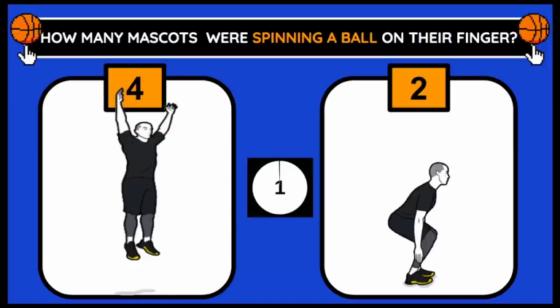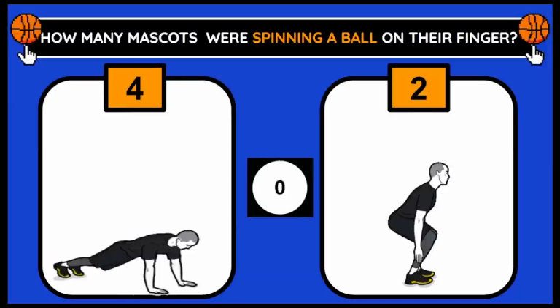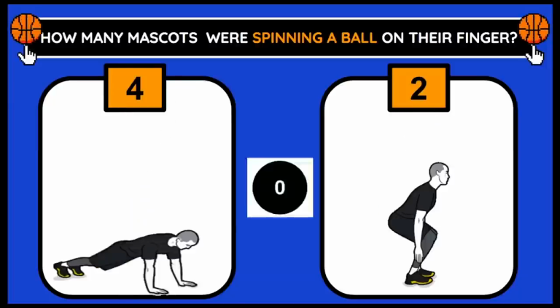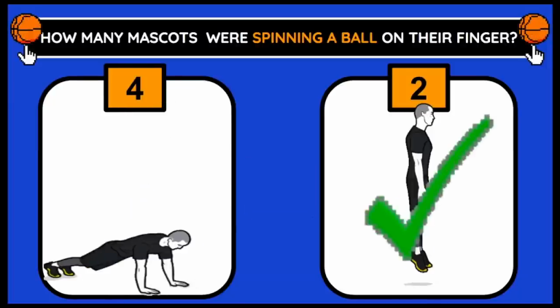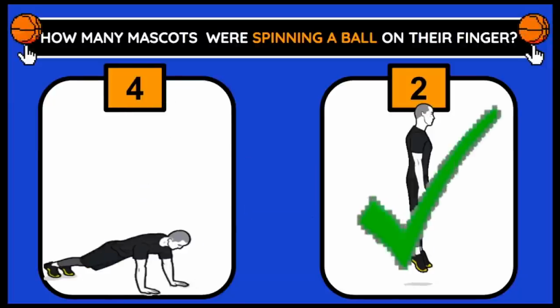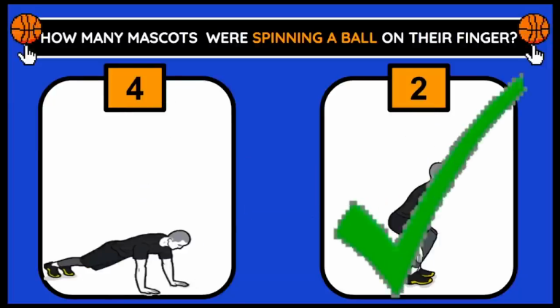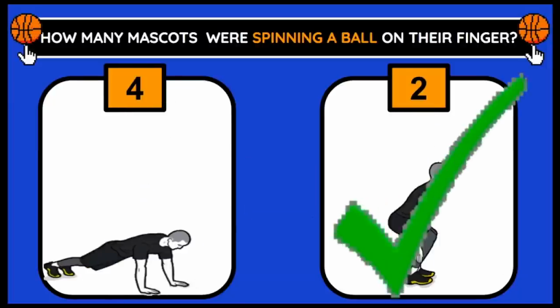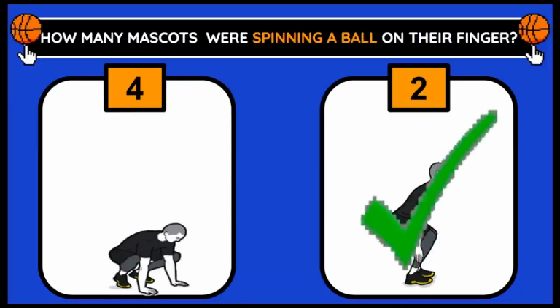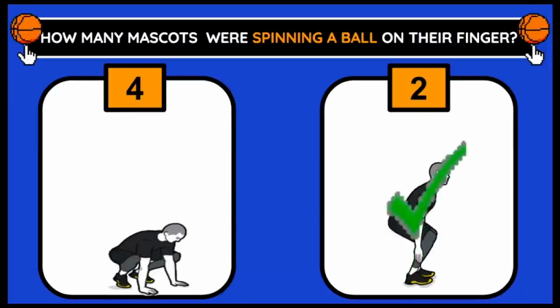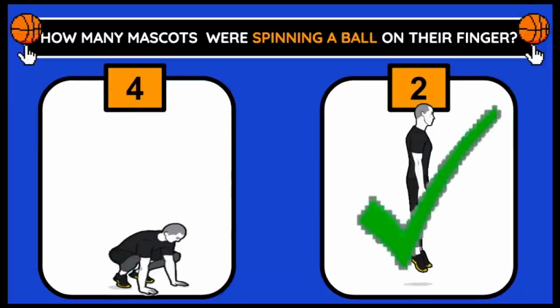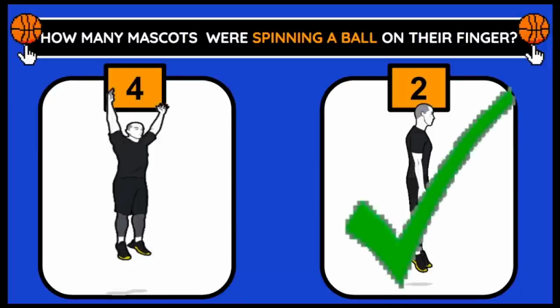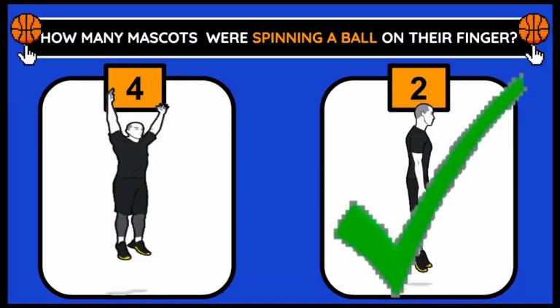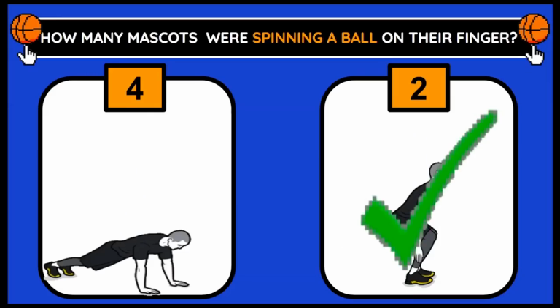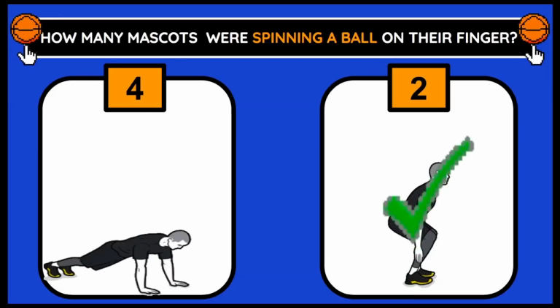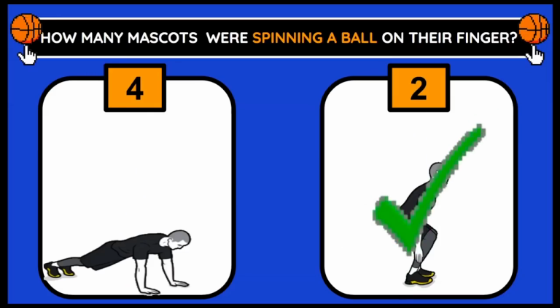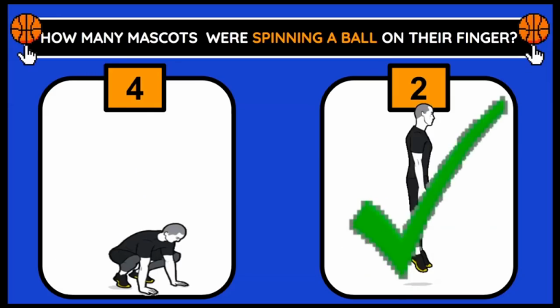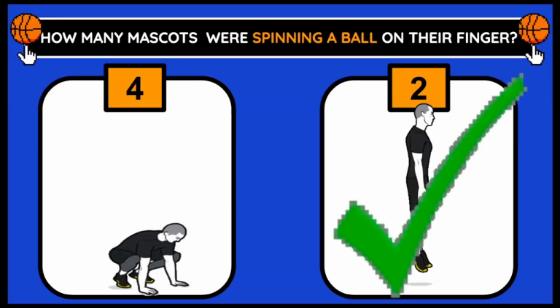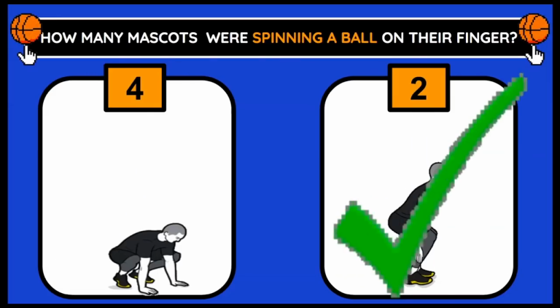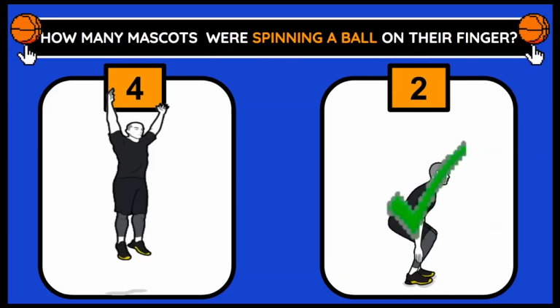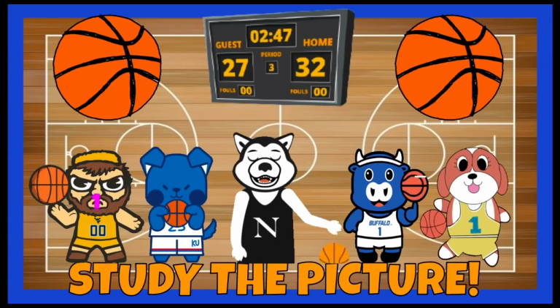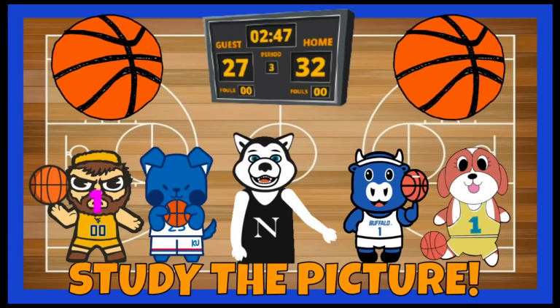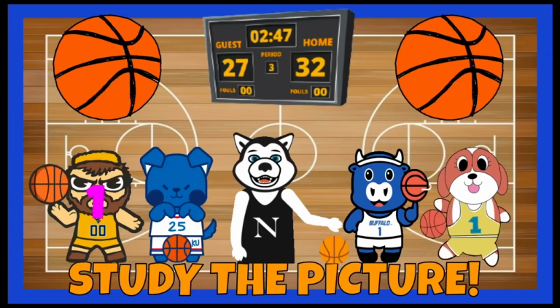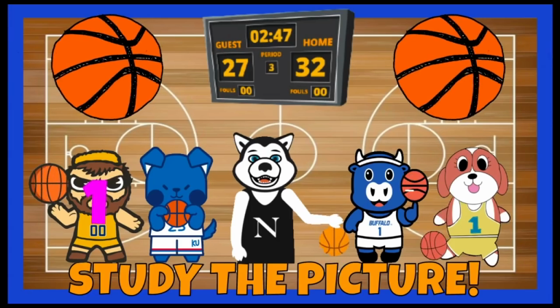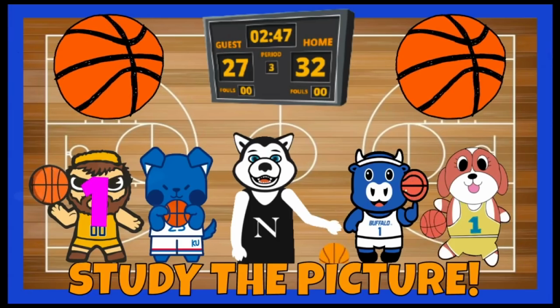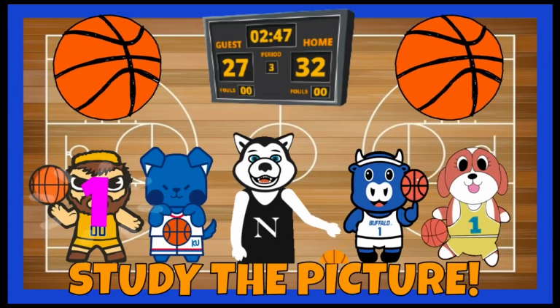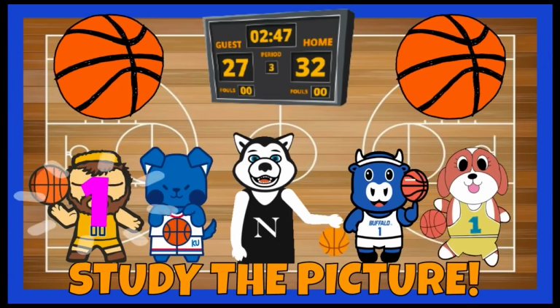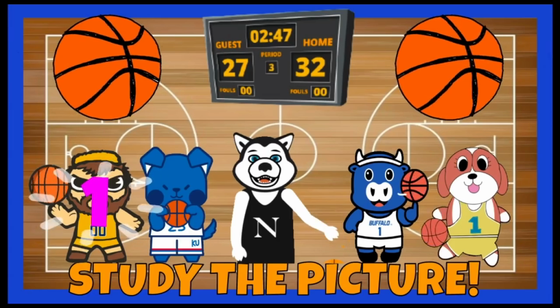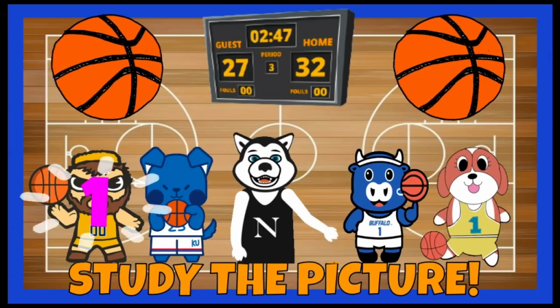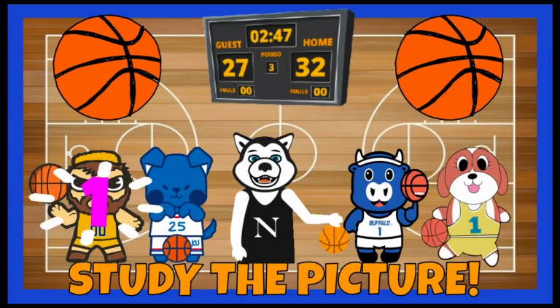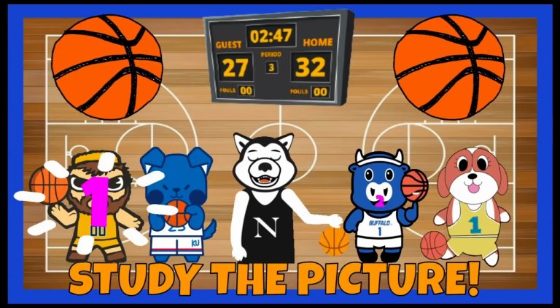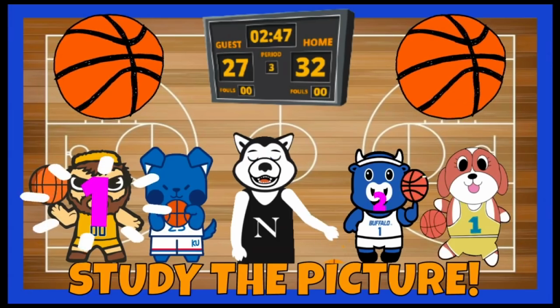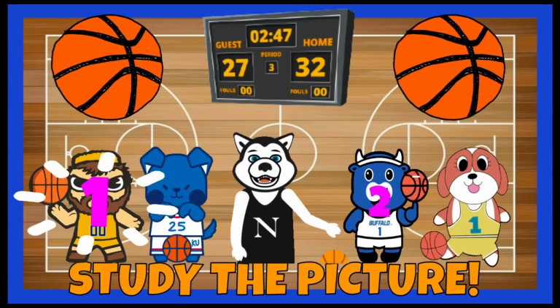There were two mascots spinning a ball on their finger. Let's count: 1, 2.